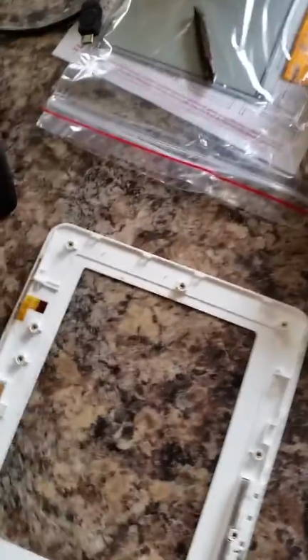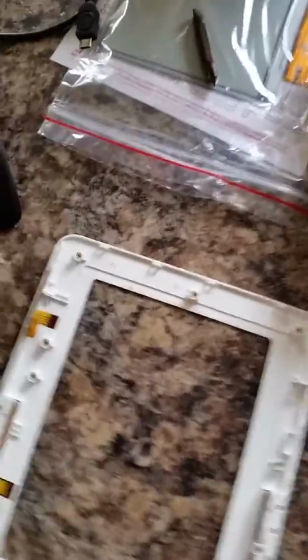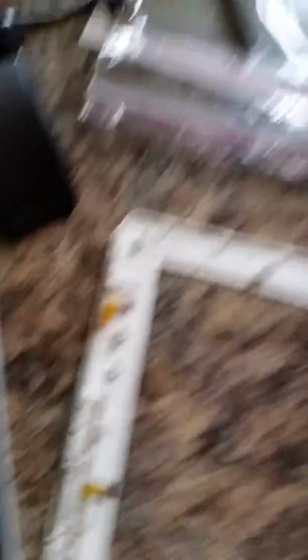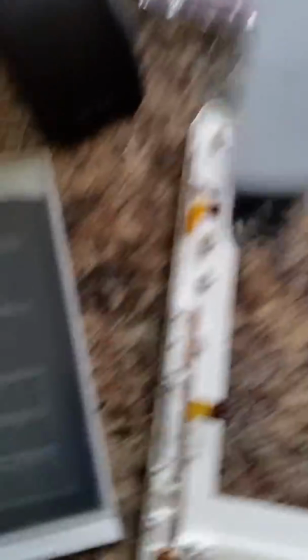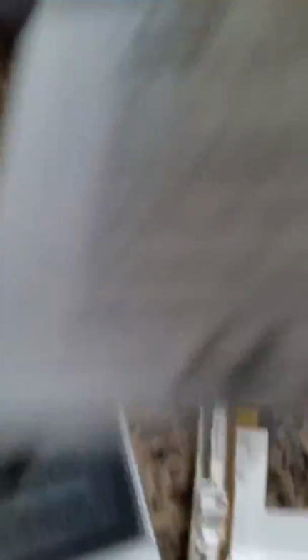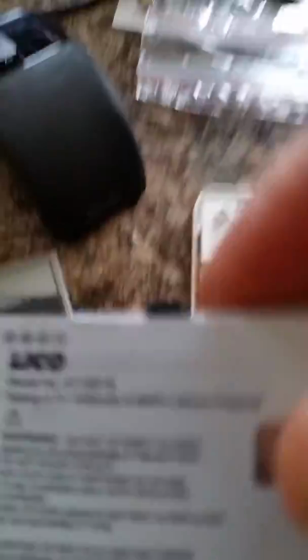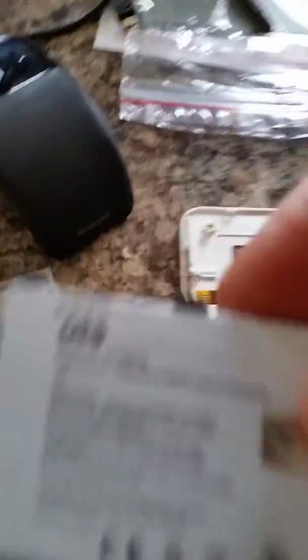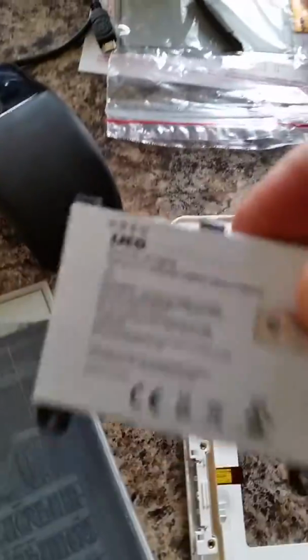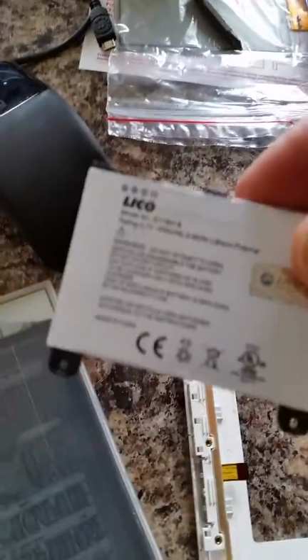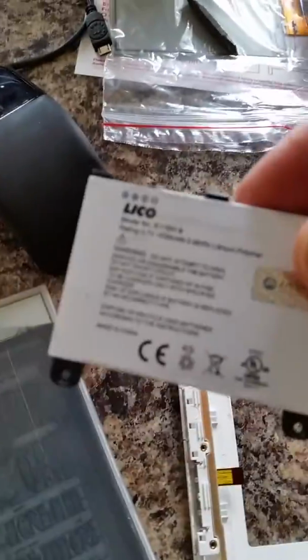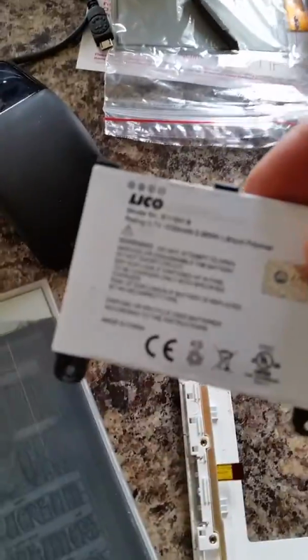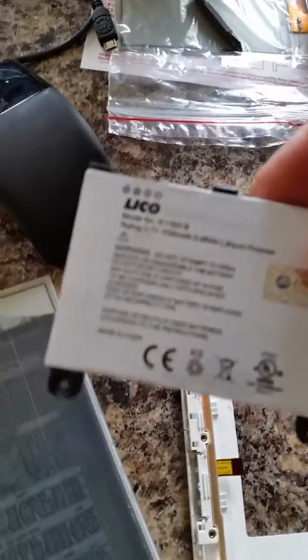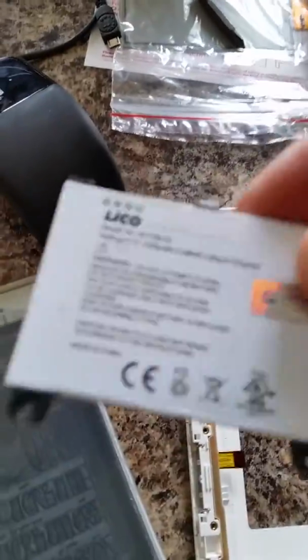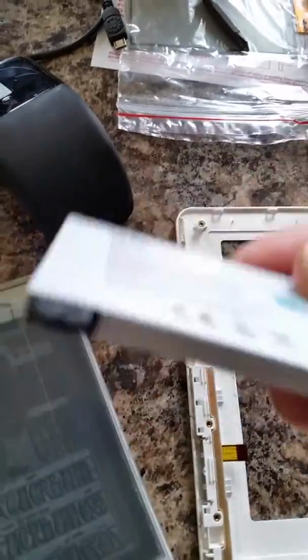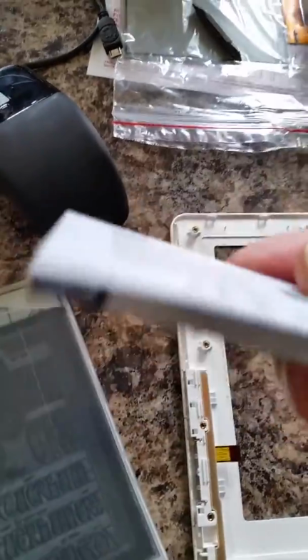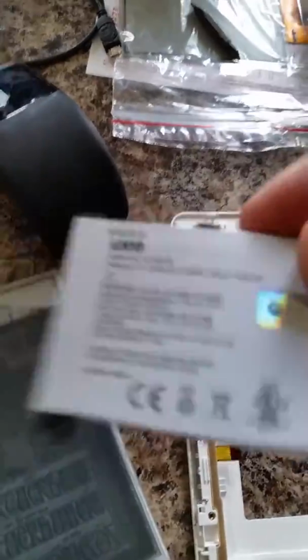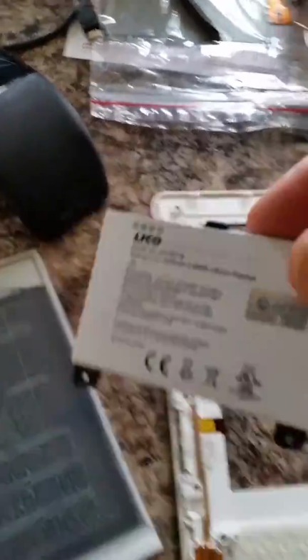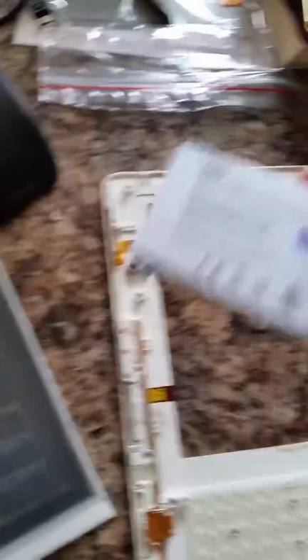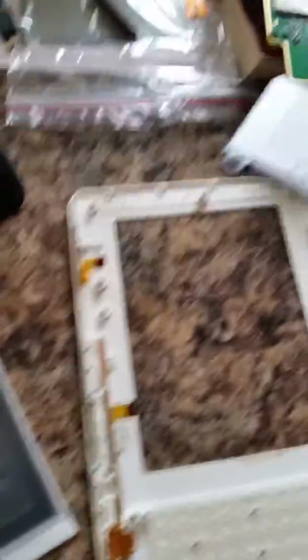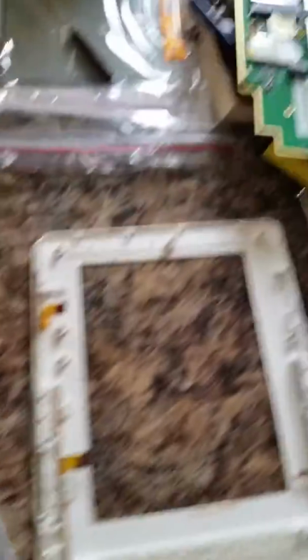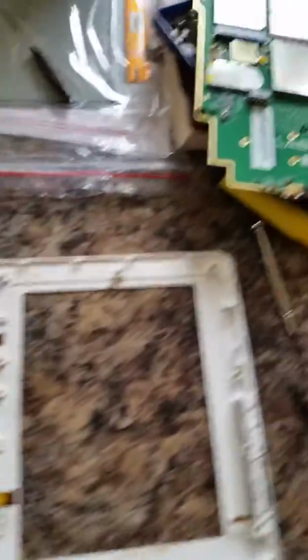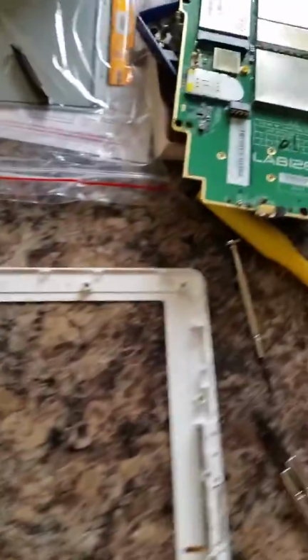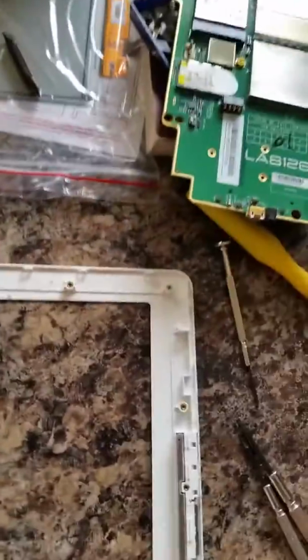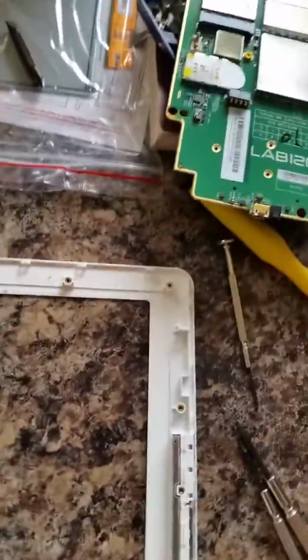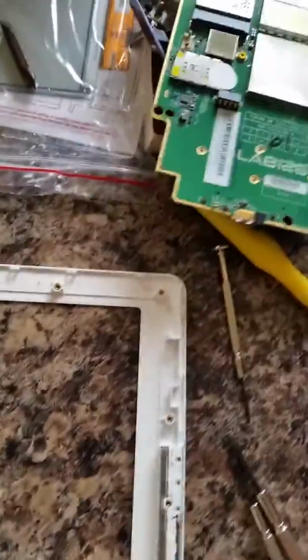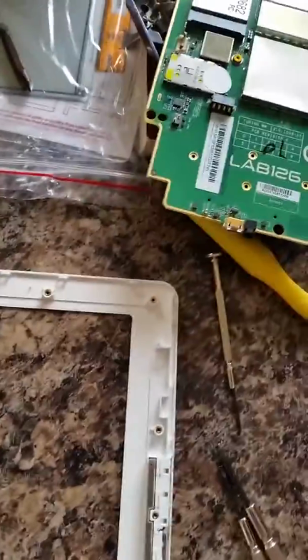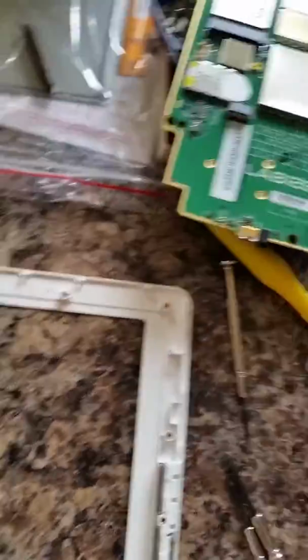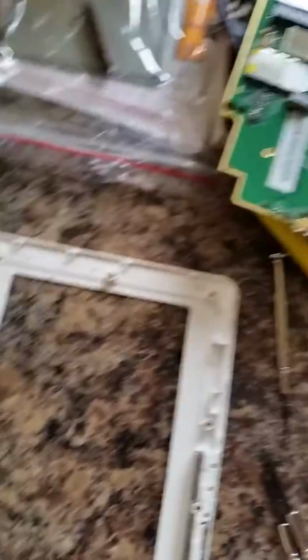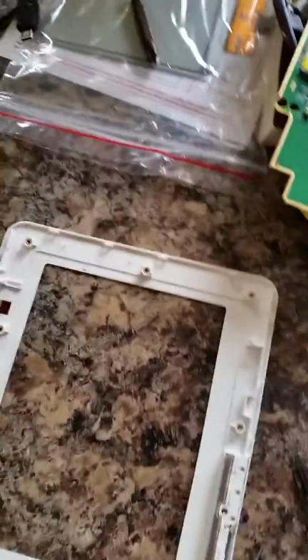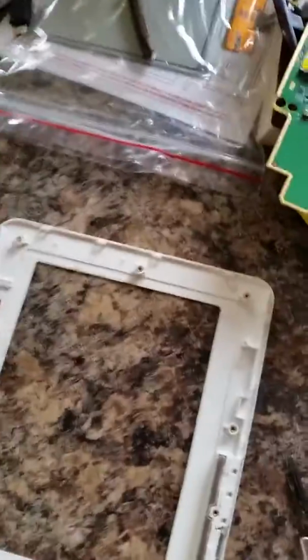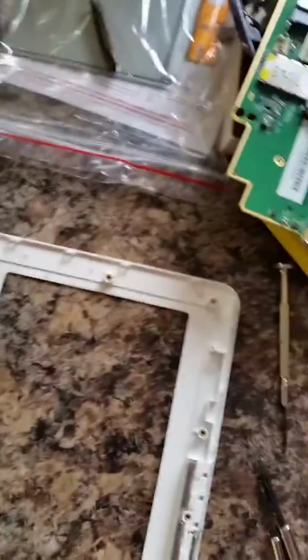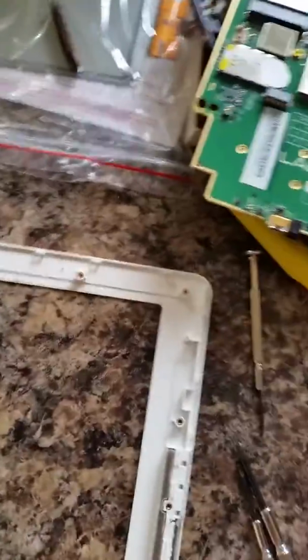The battery is just held in by a couple of screws — it just lifts out. Easy peasy.